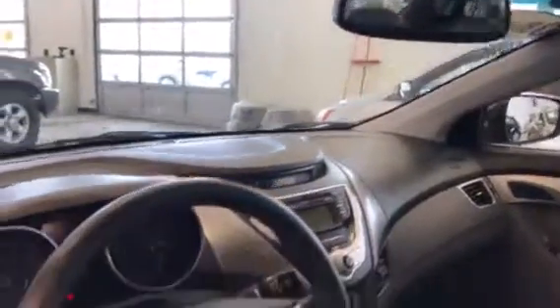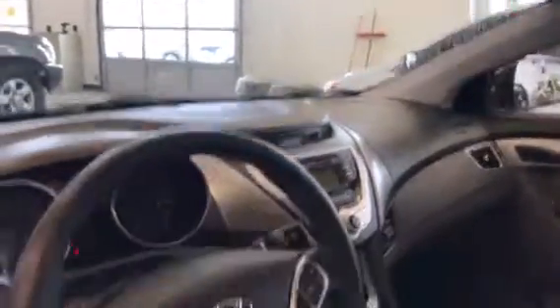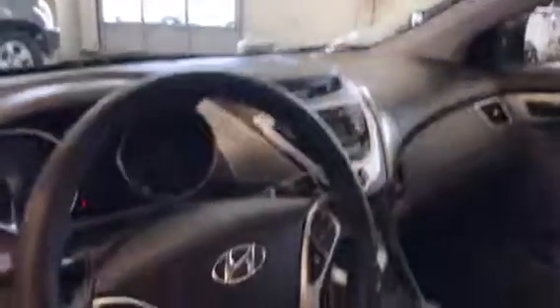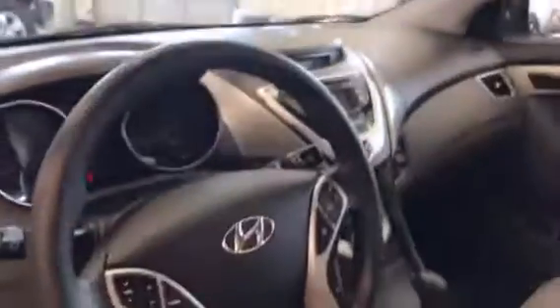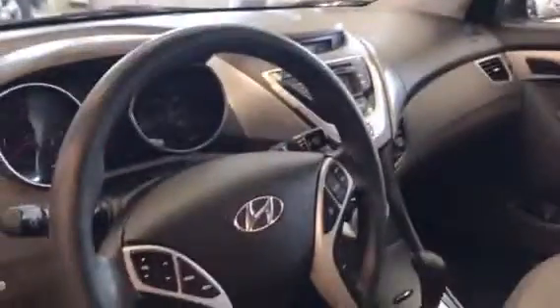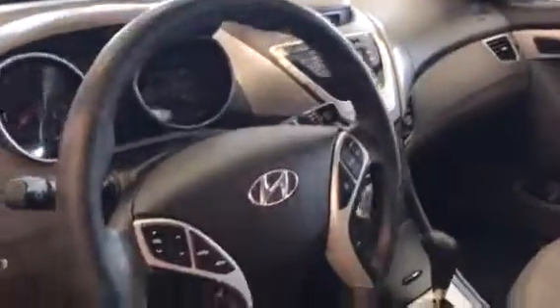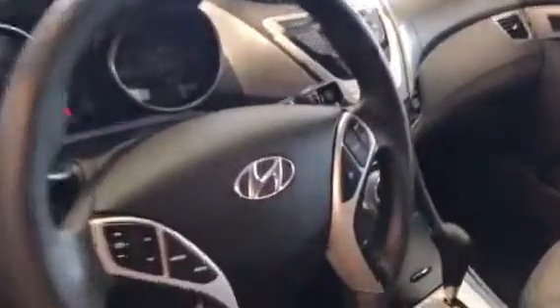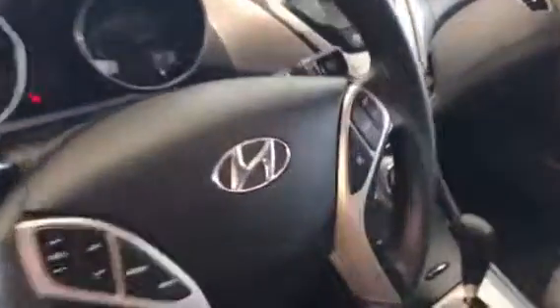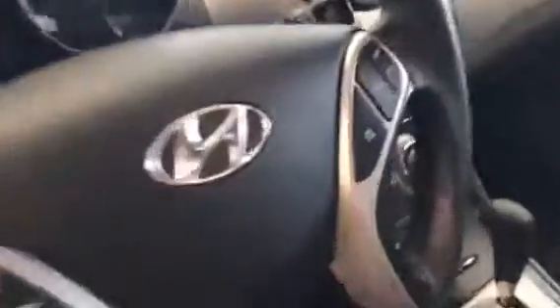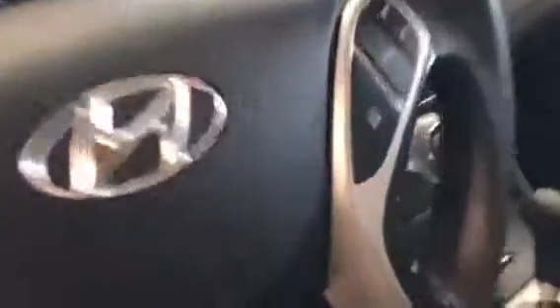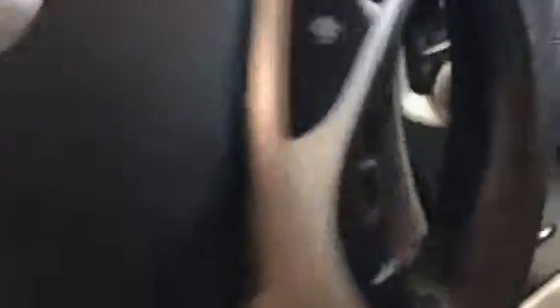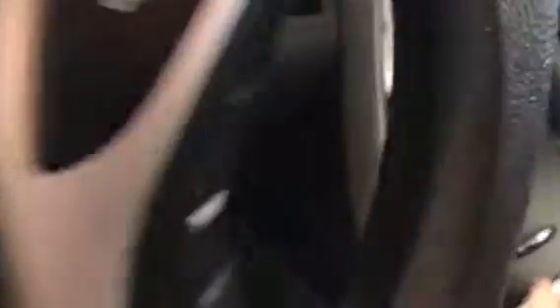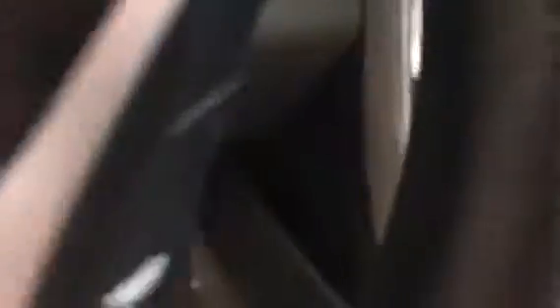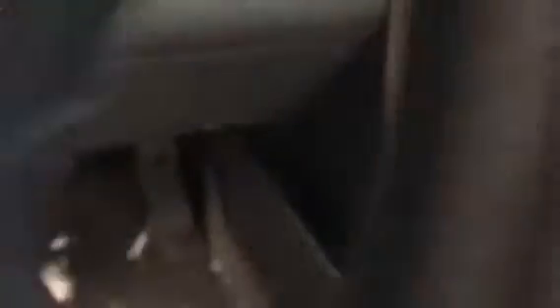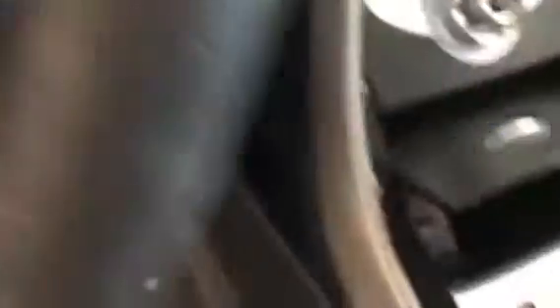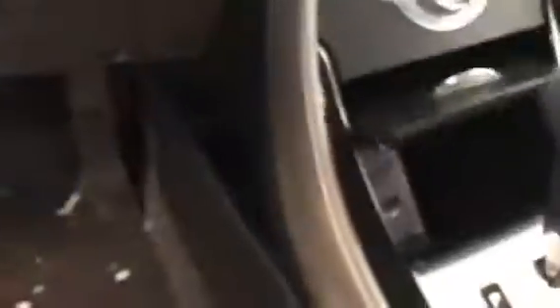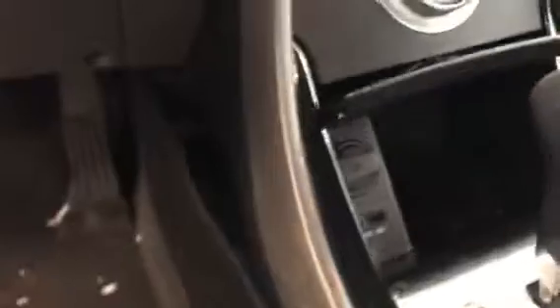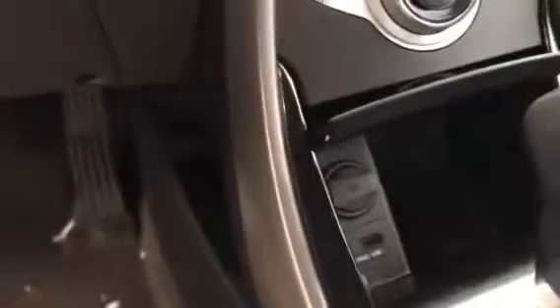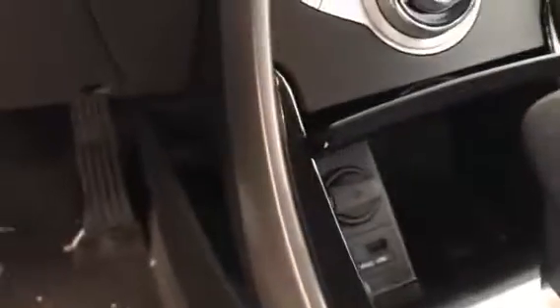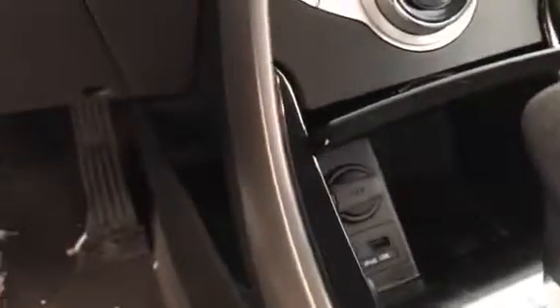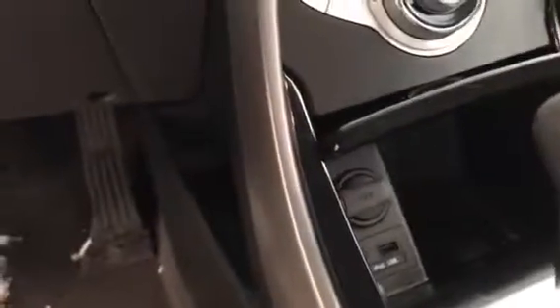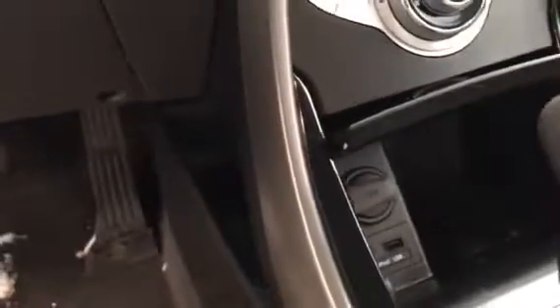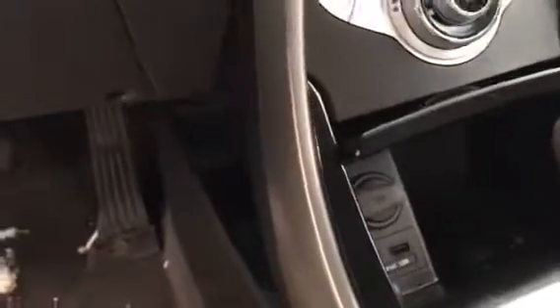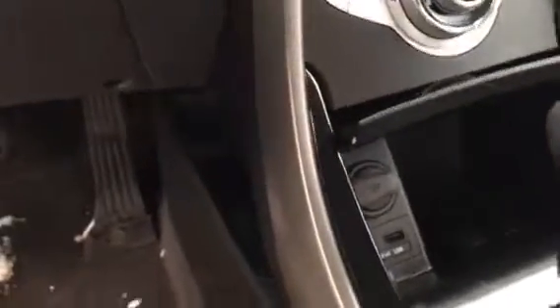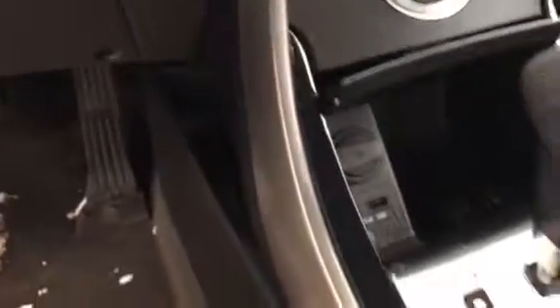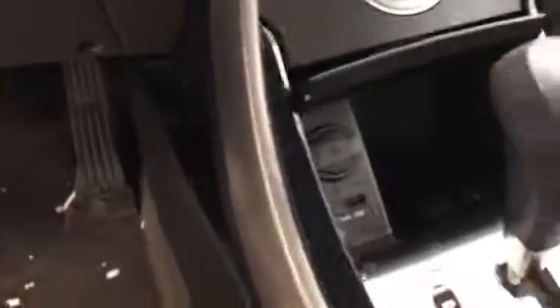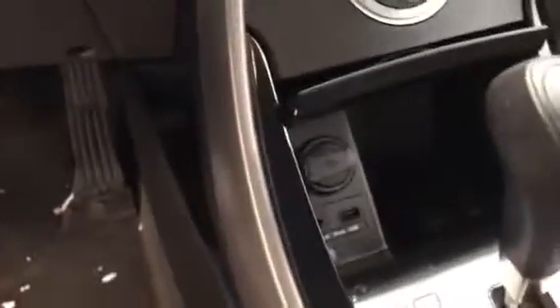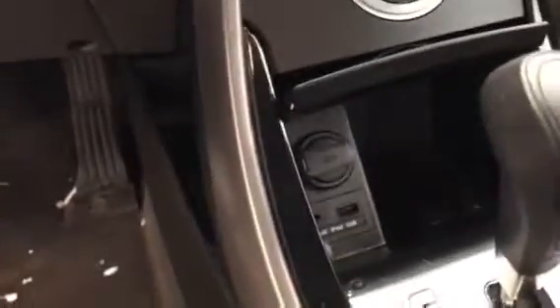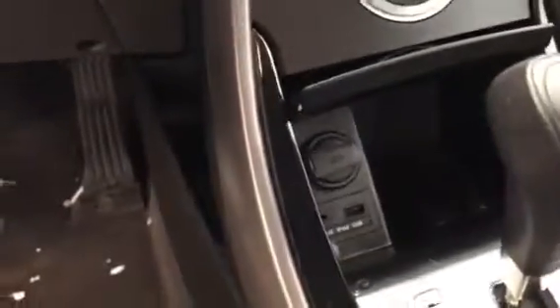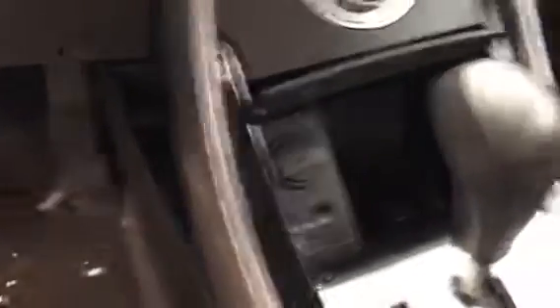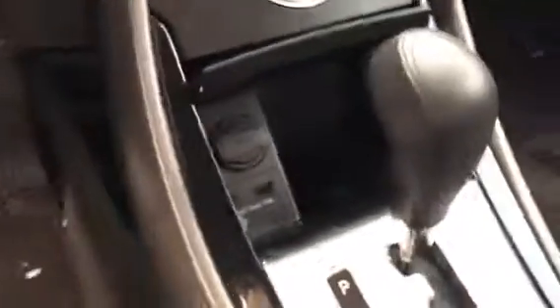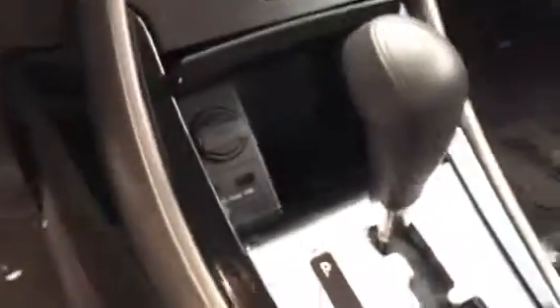It's got a USB port in here and an aux cable.